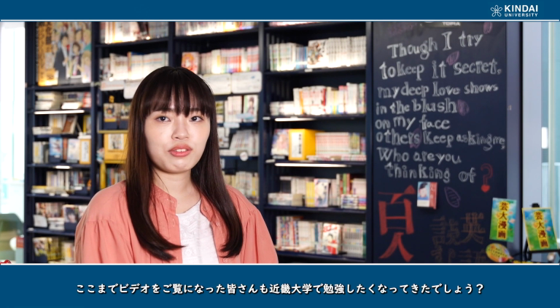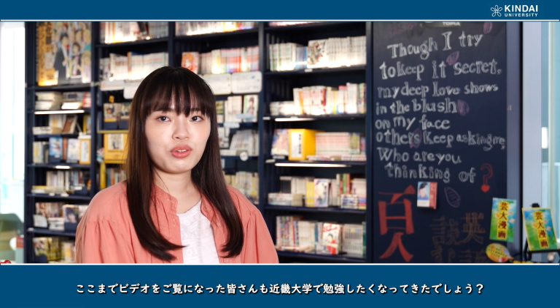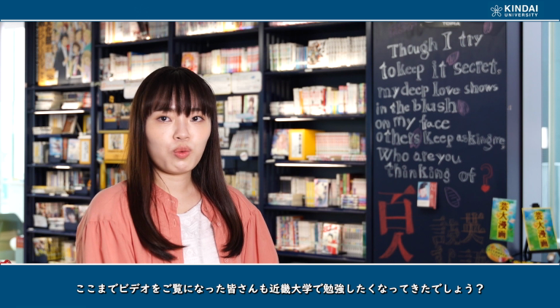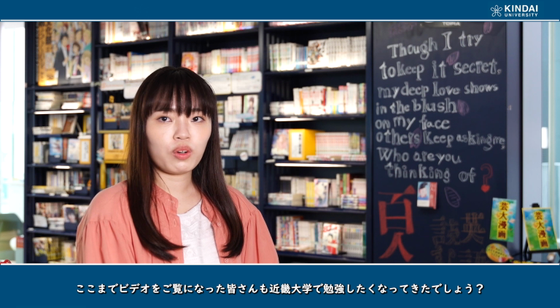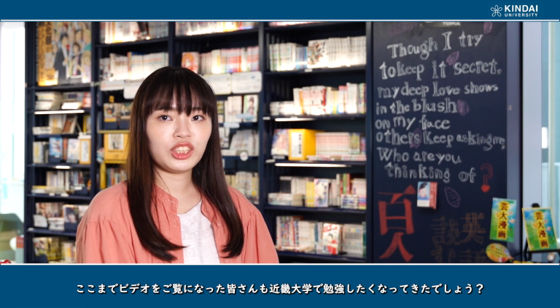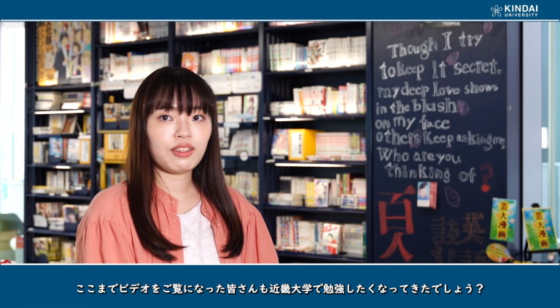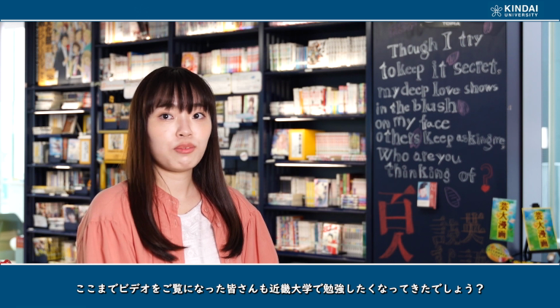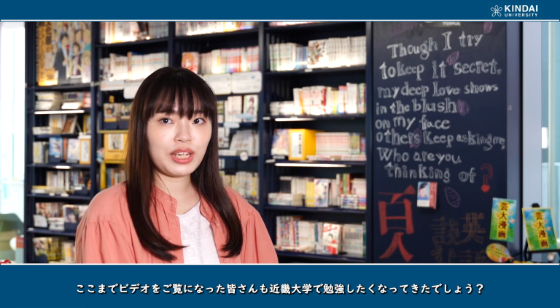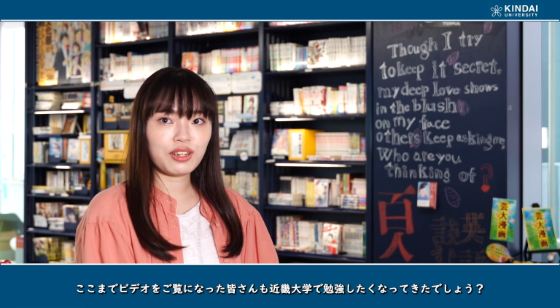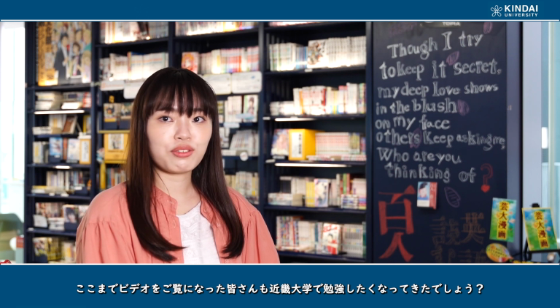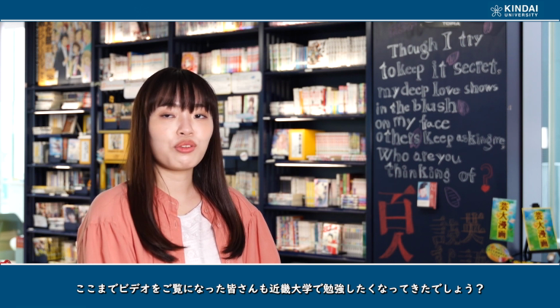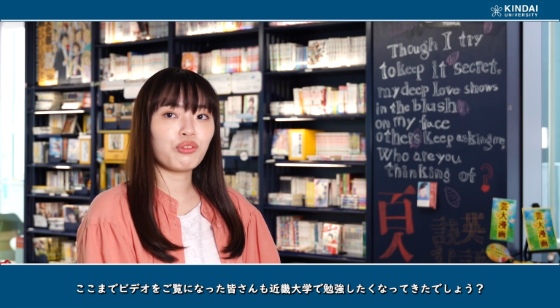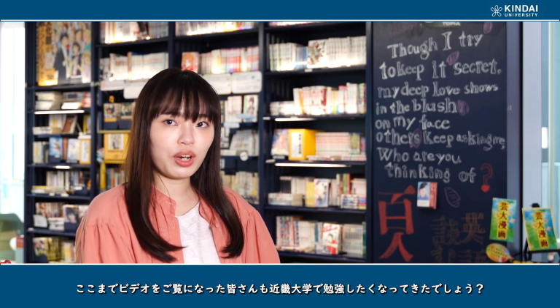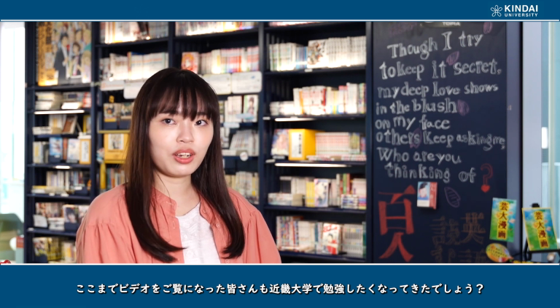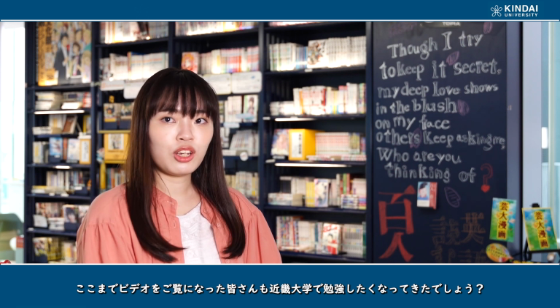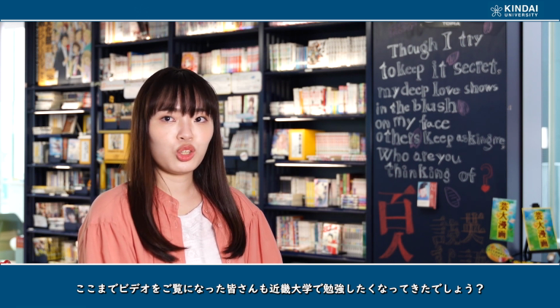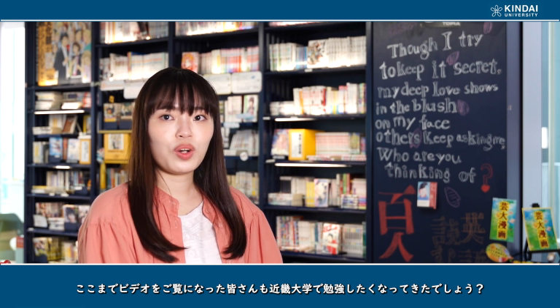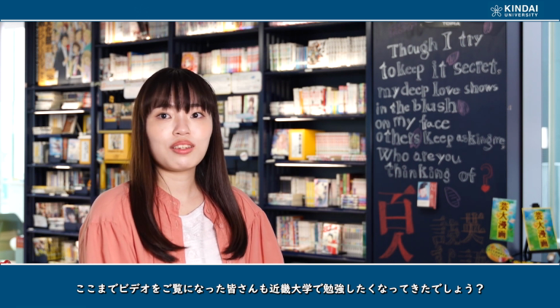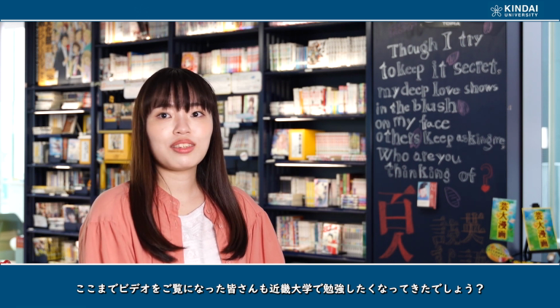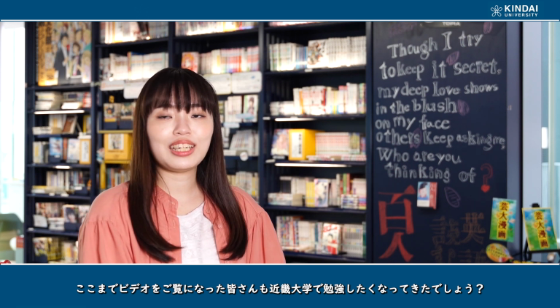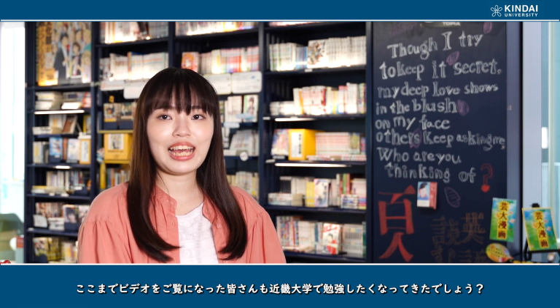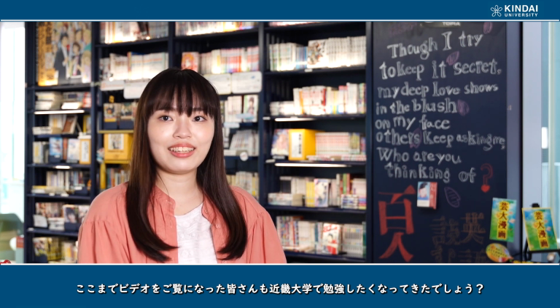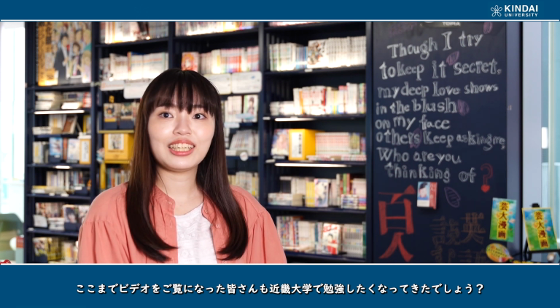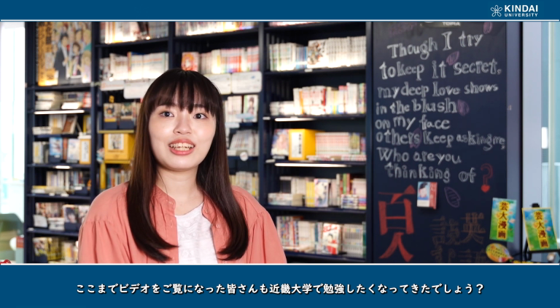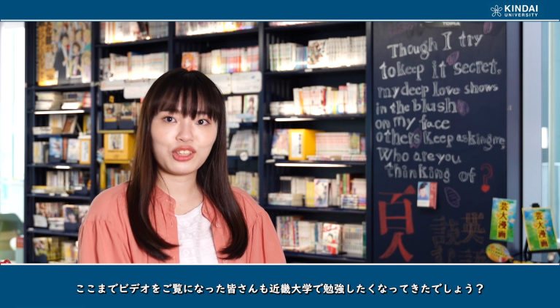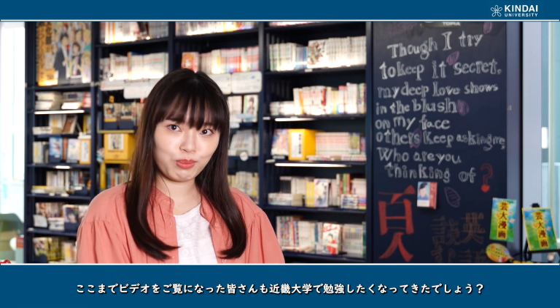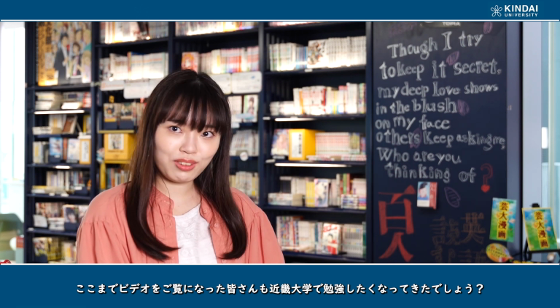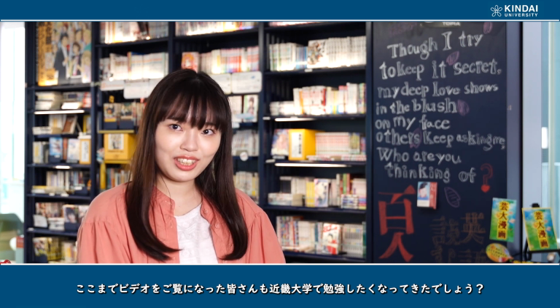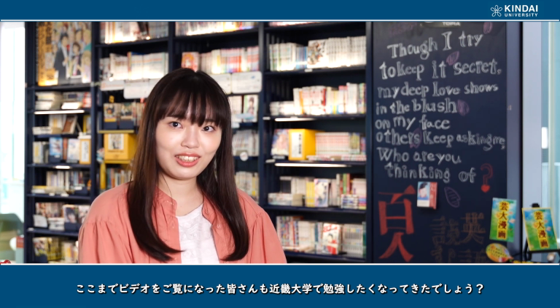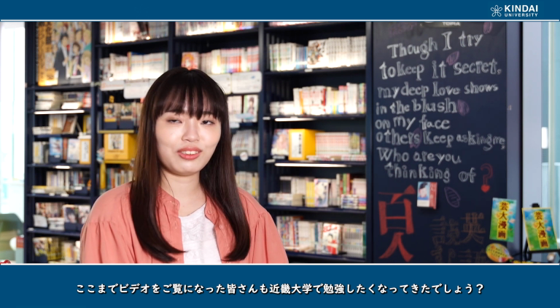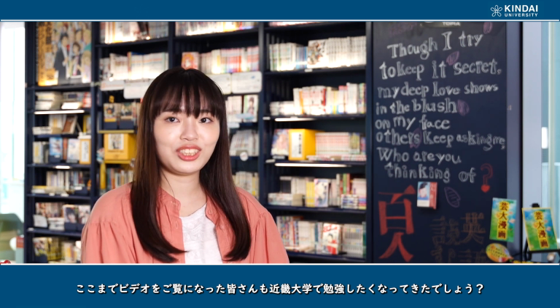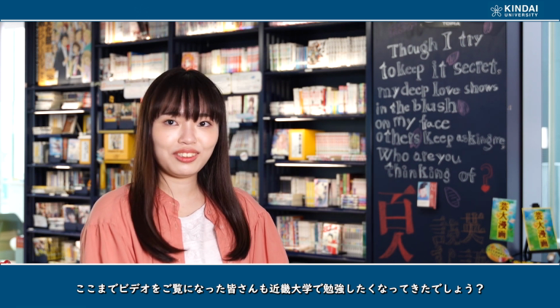As you've watched this video so far, you want to study at Kinder University, don't you?